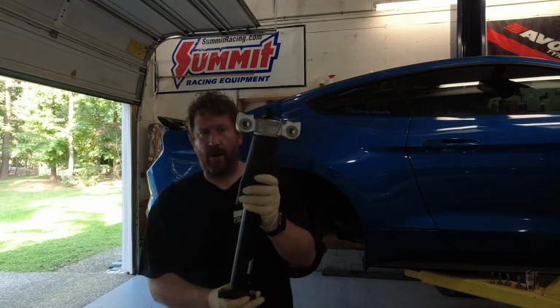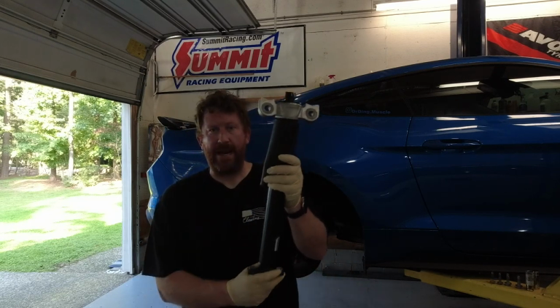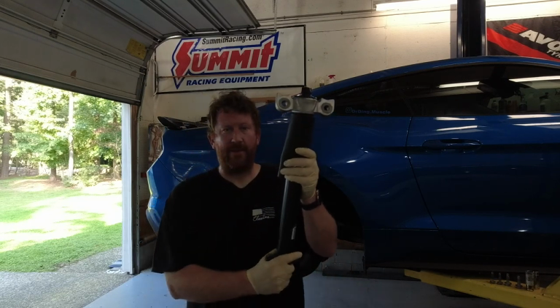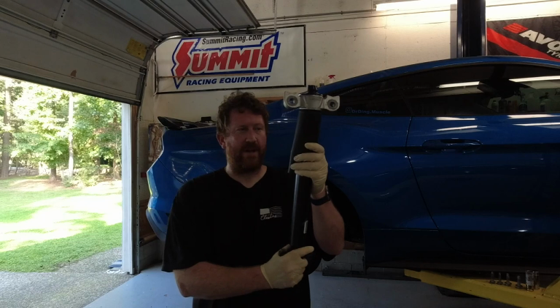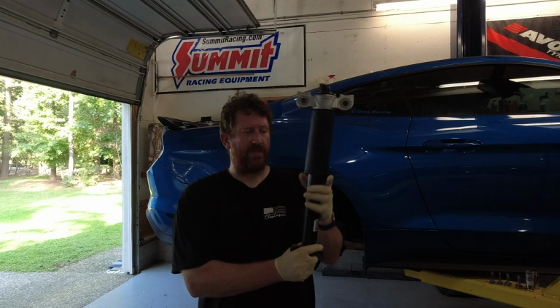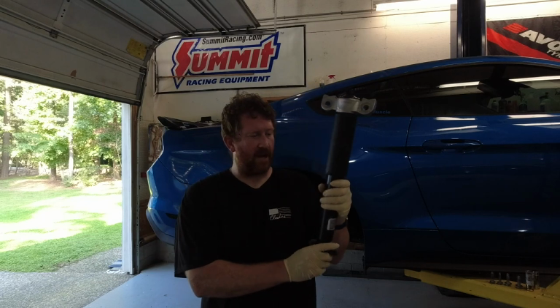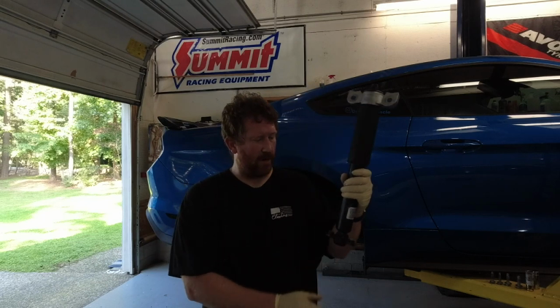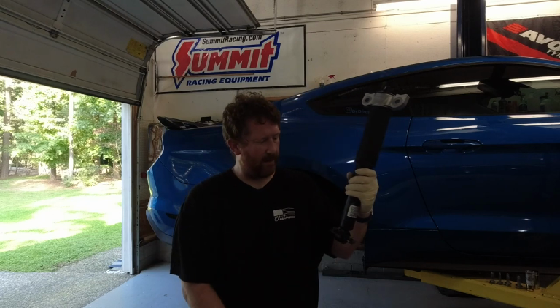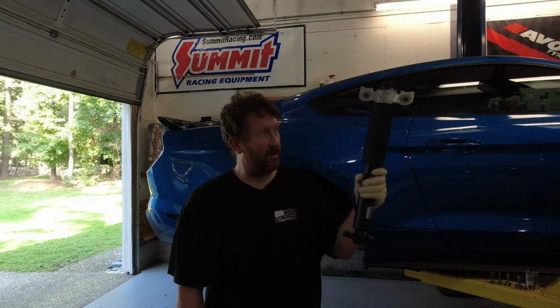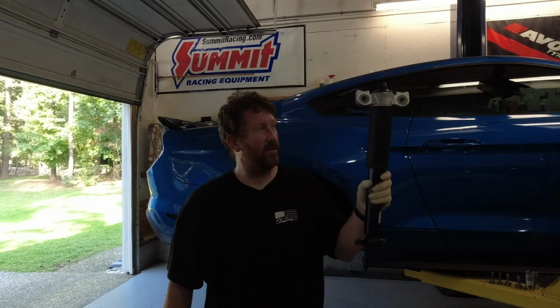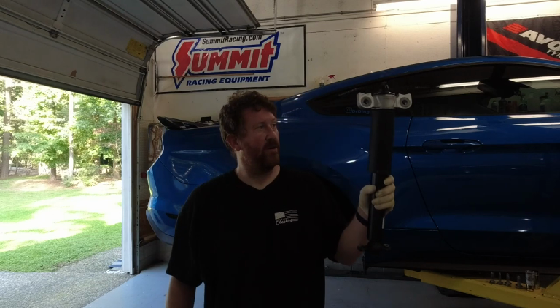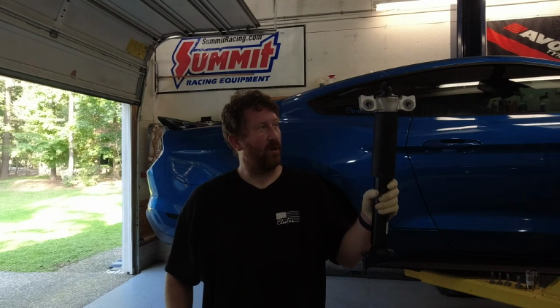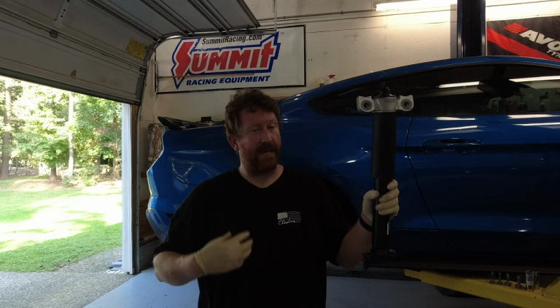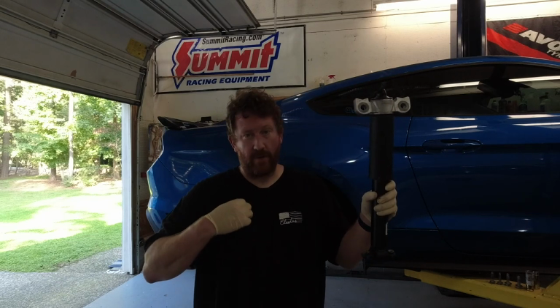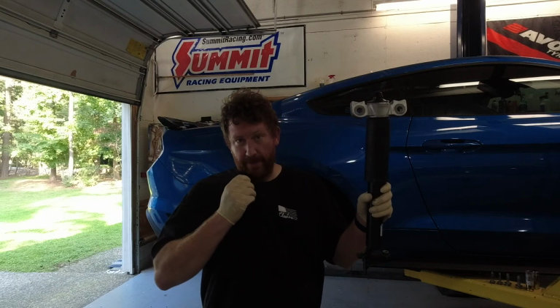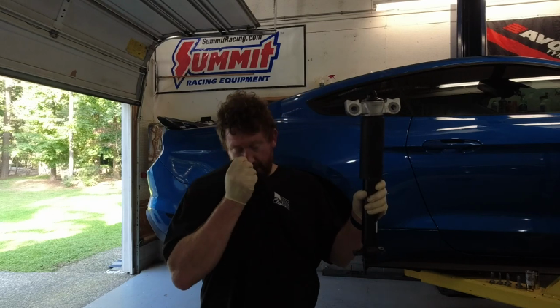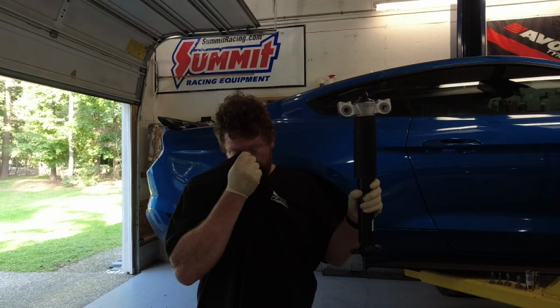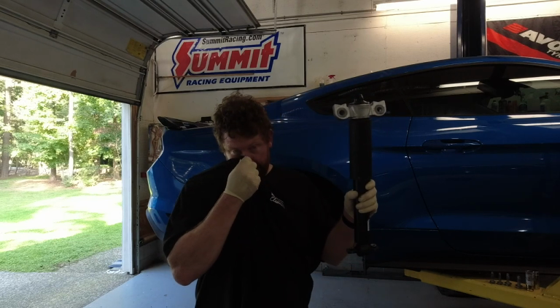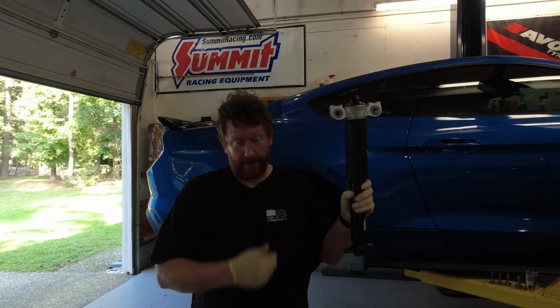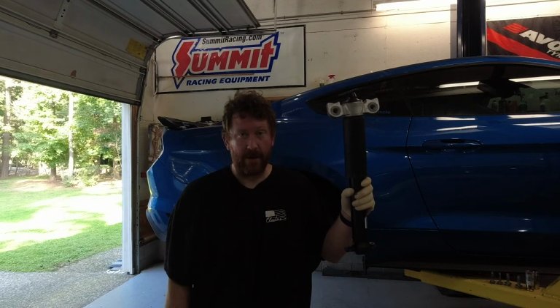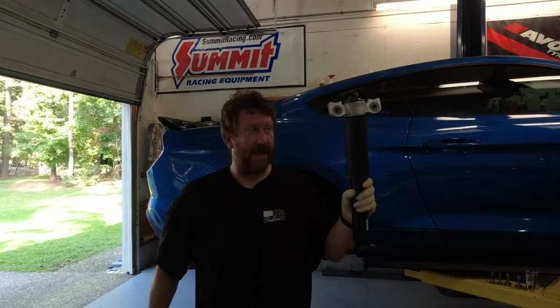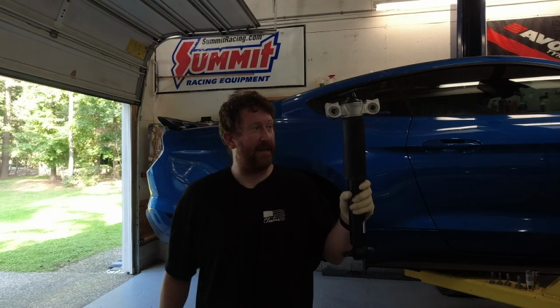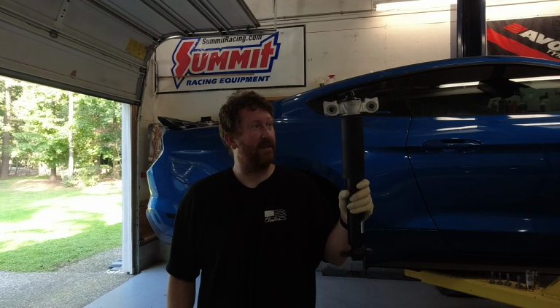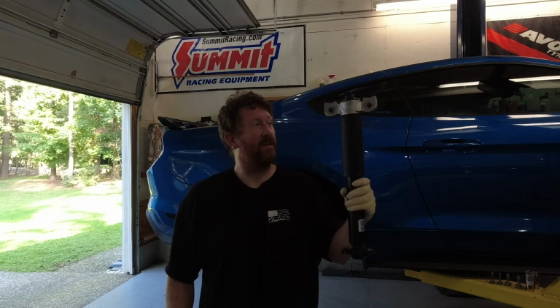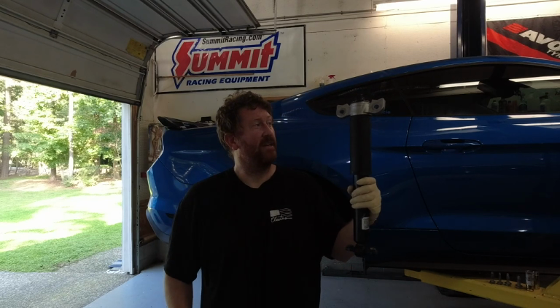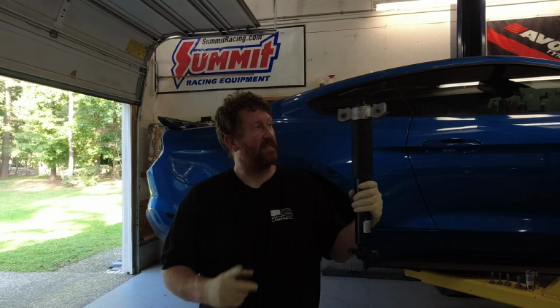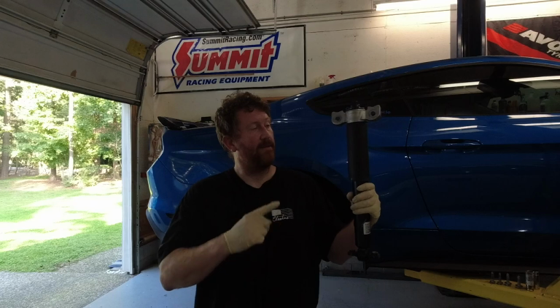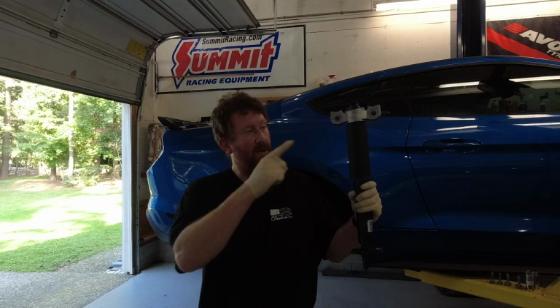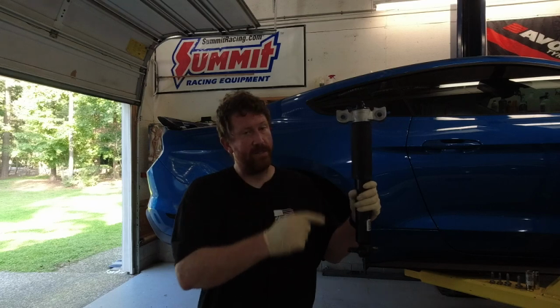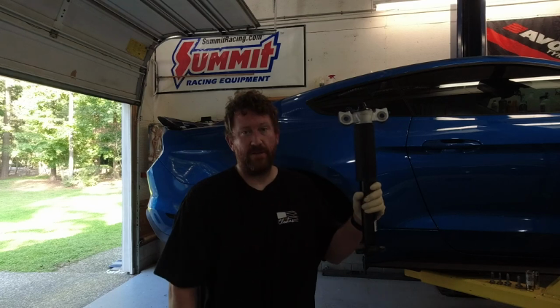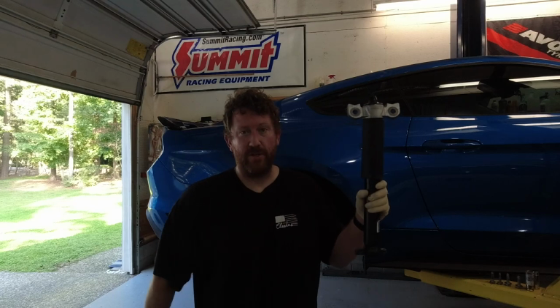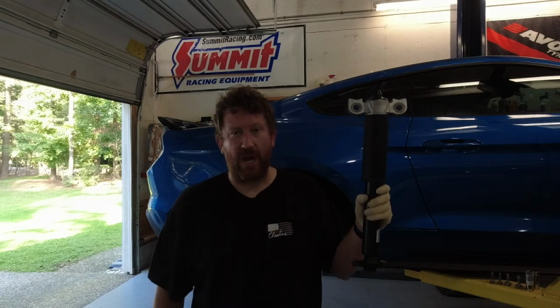Alright, now that we have got the stock one out, we are going to take it over to the bench, take it apart, and assemble it onto the new shock.